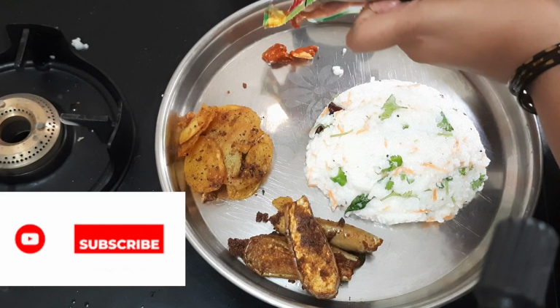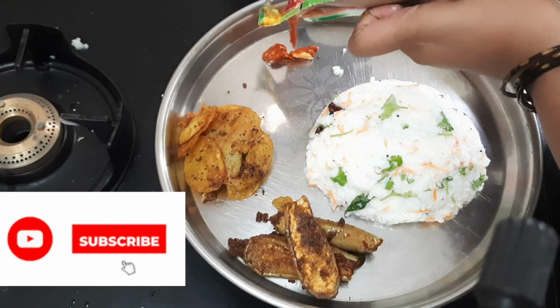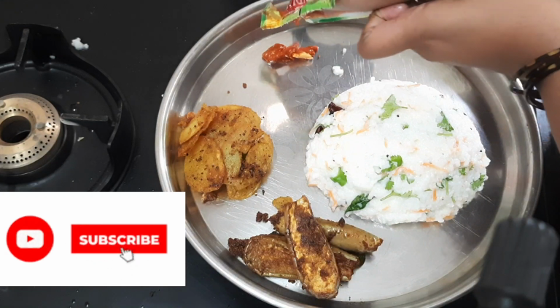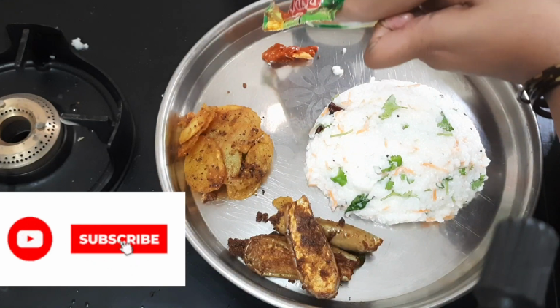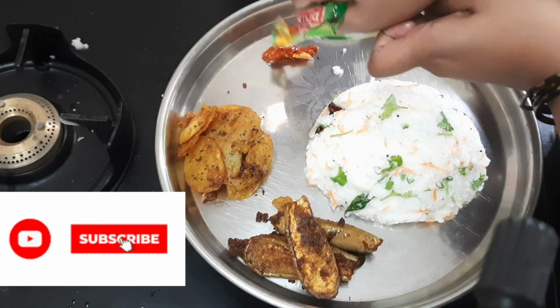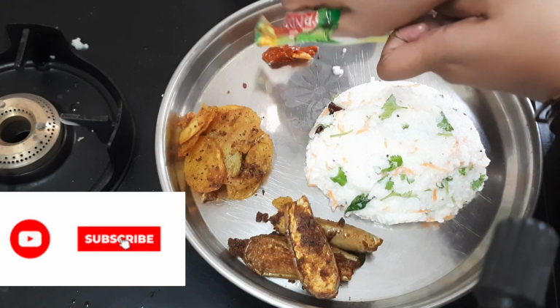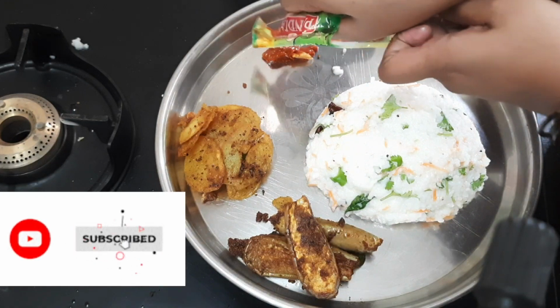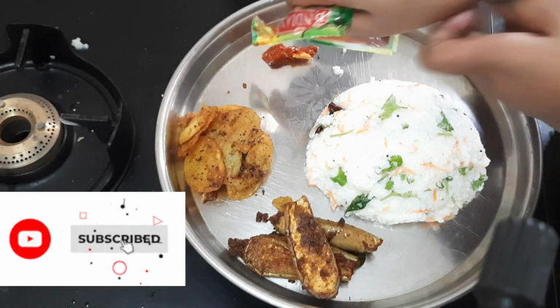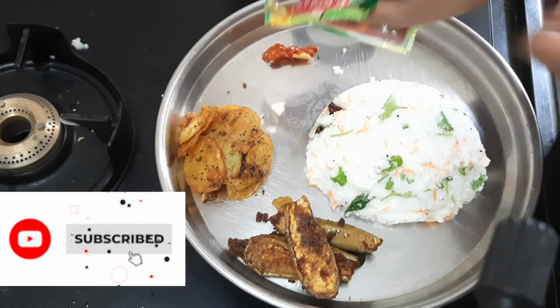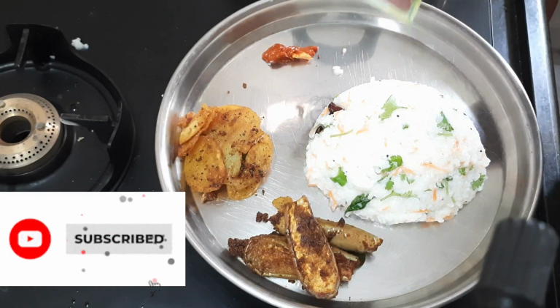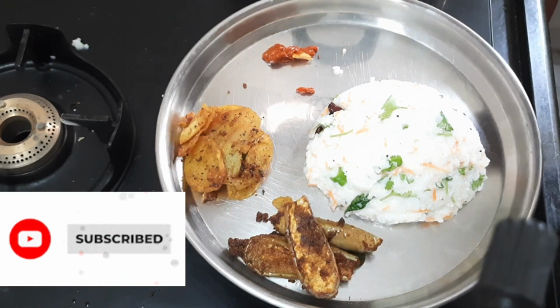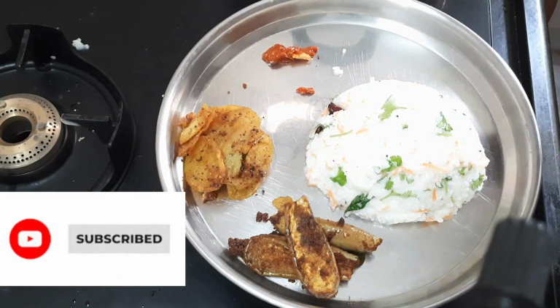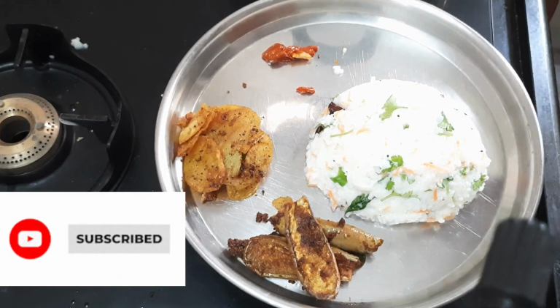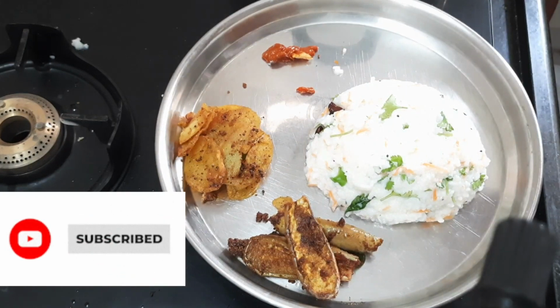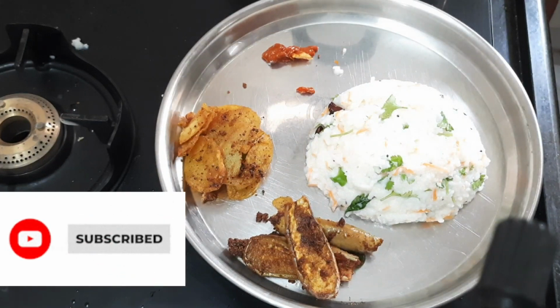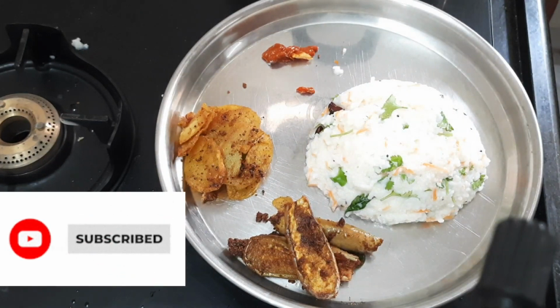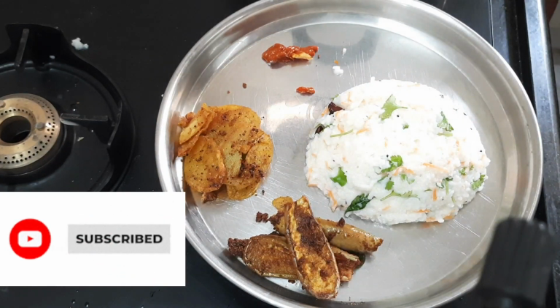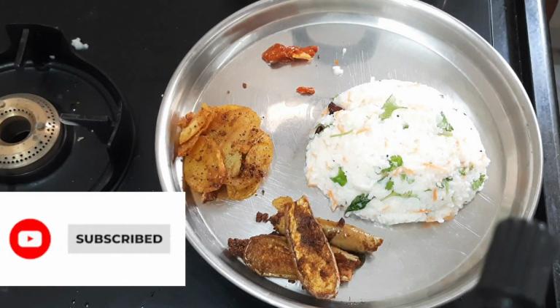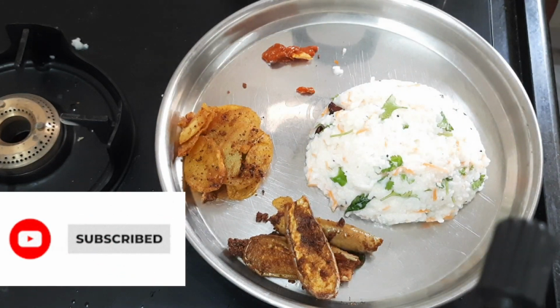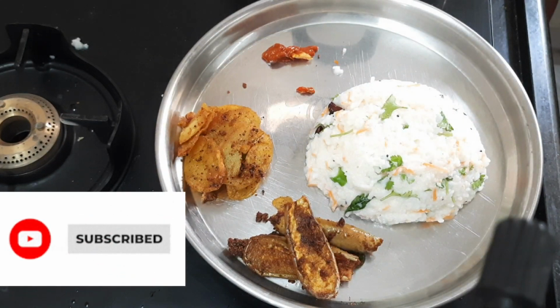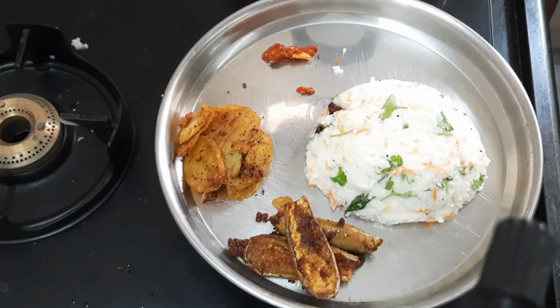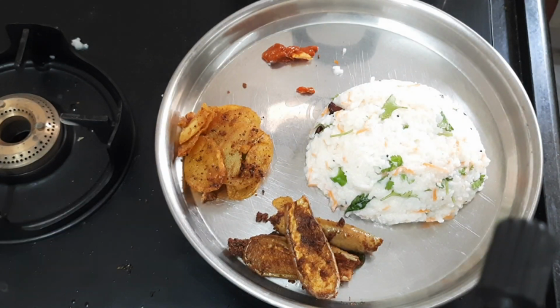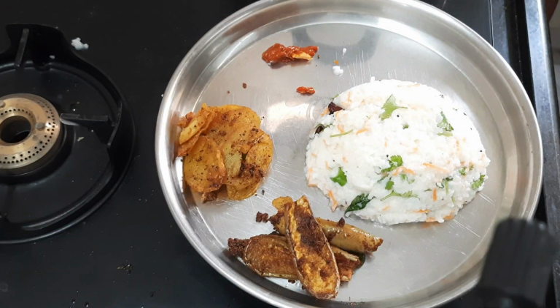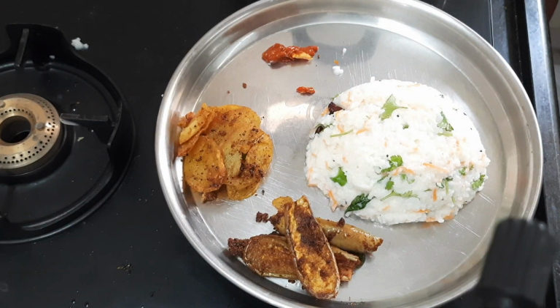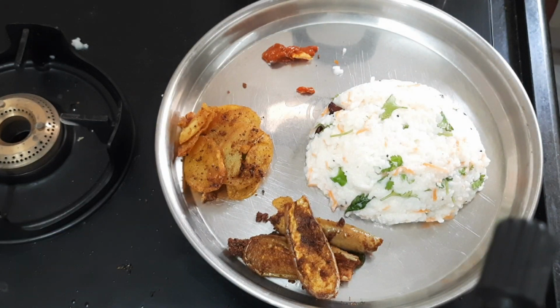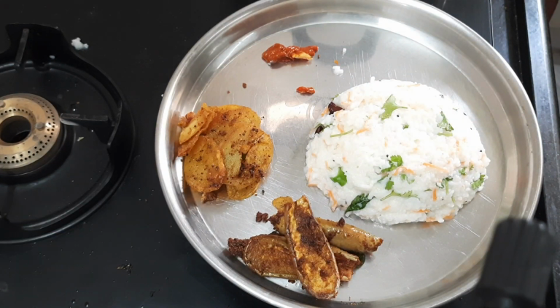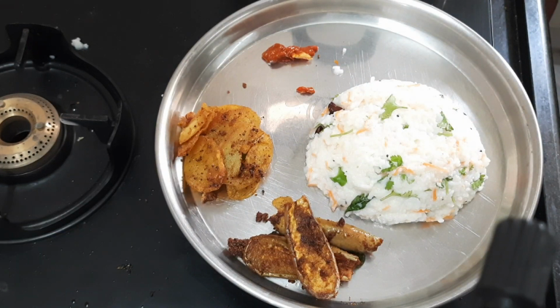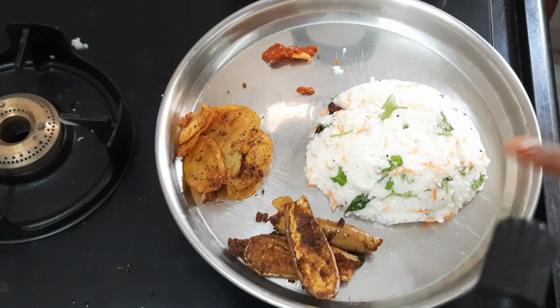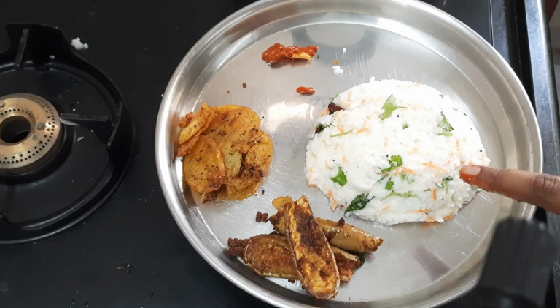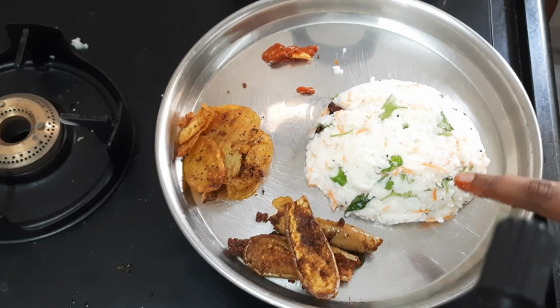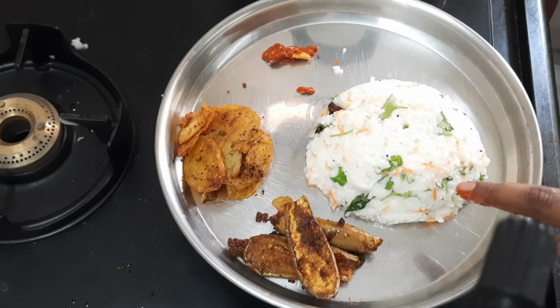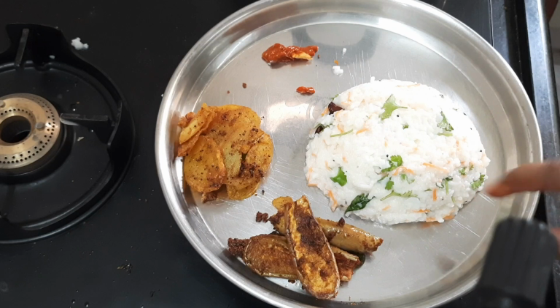If you like this video, please like and subscribe. Thank you. Happy cooking.